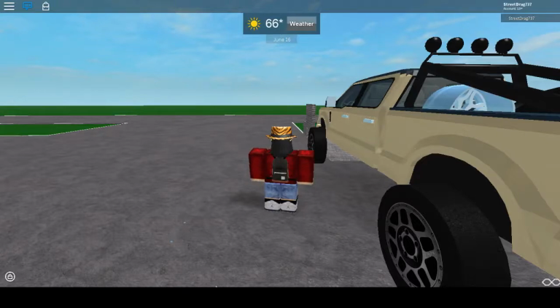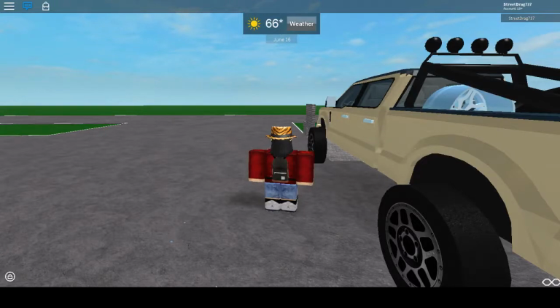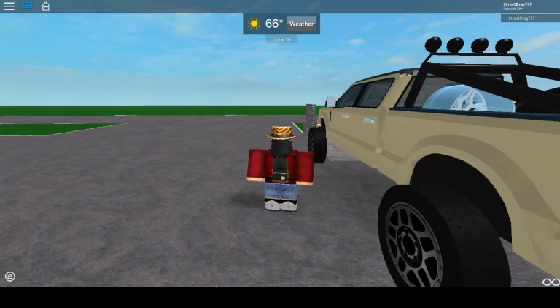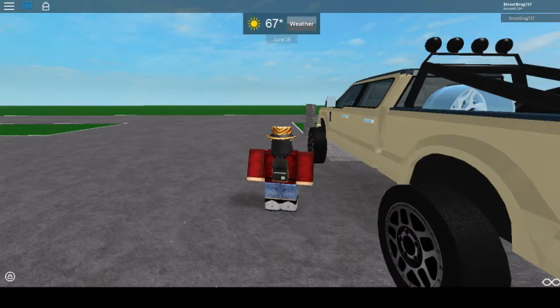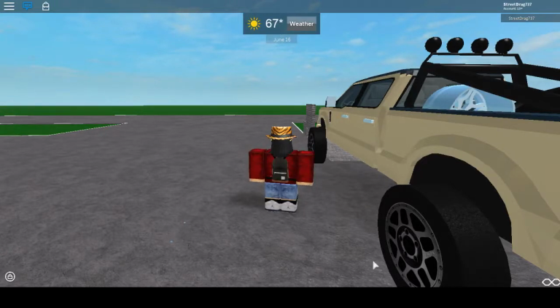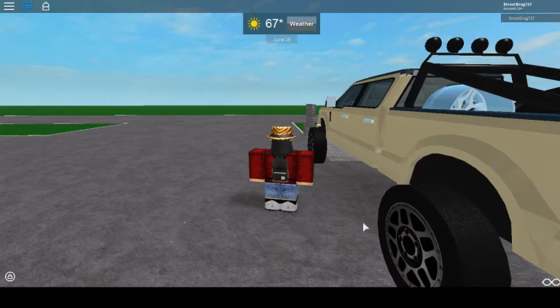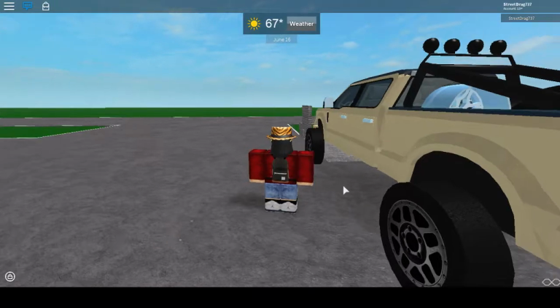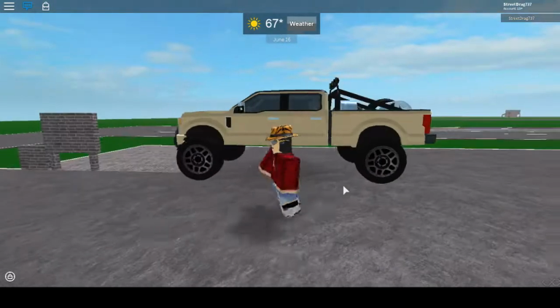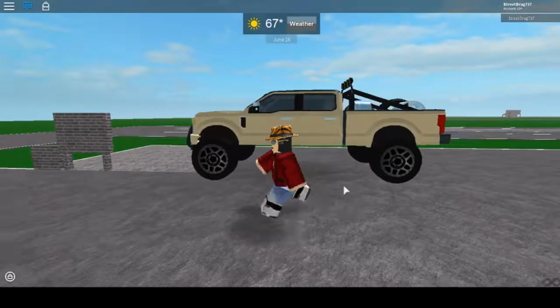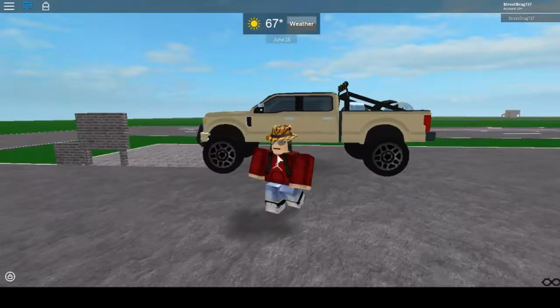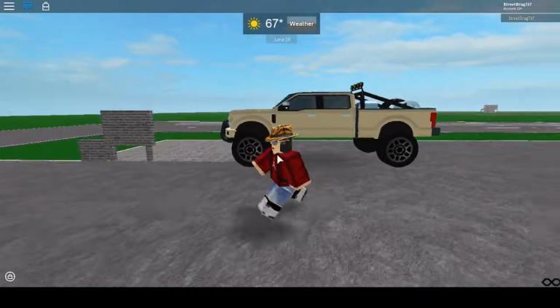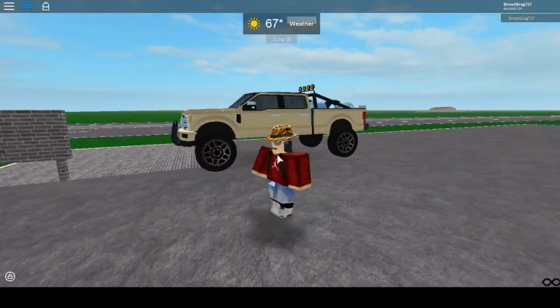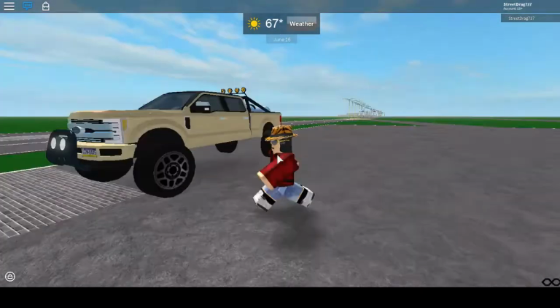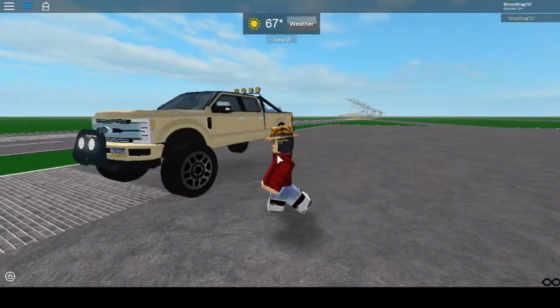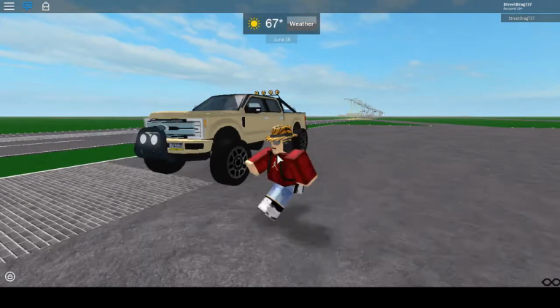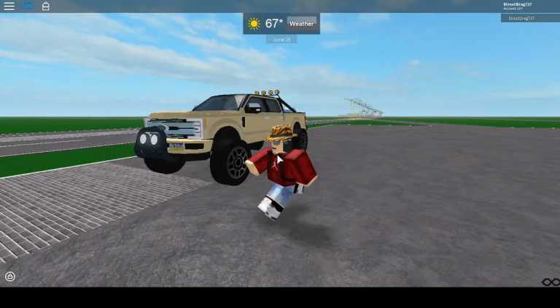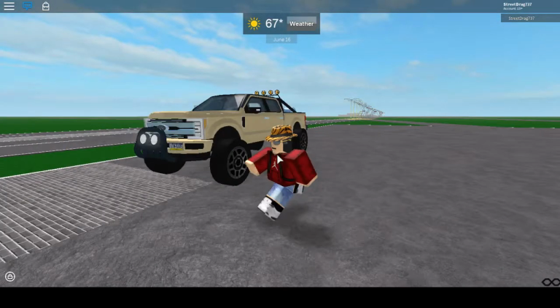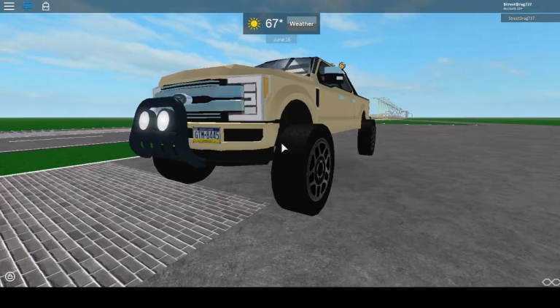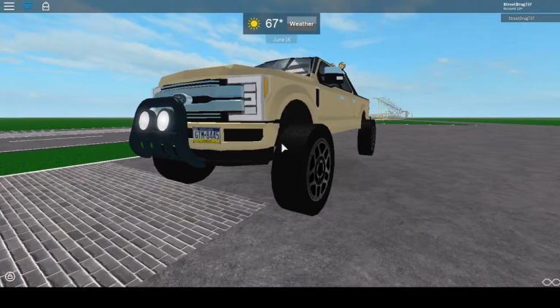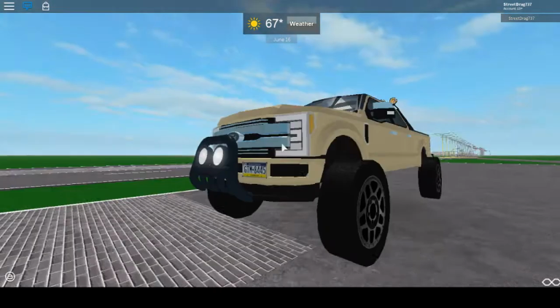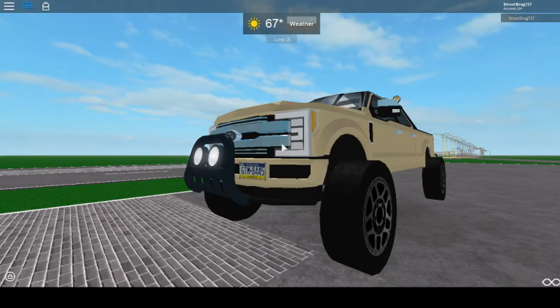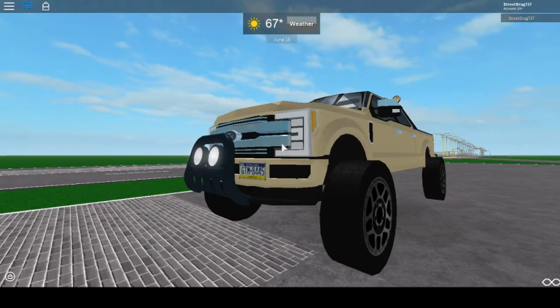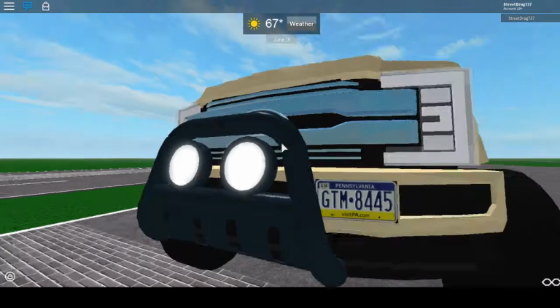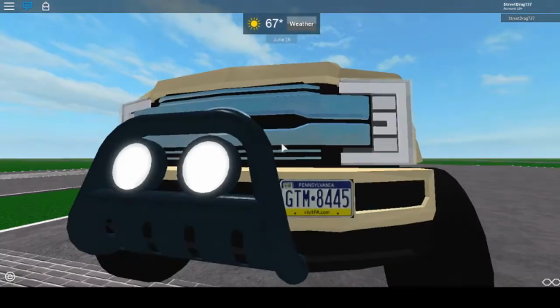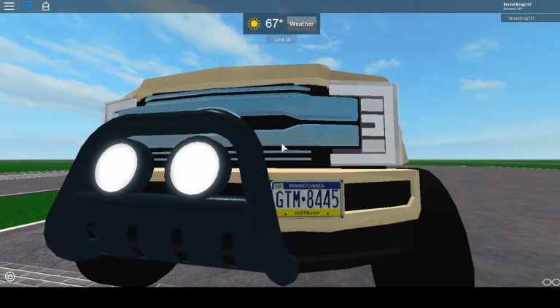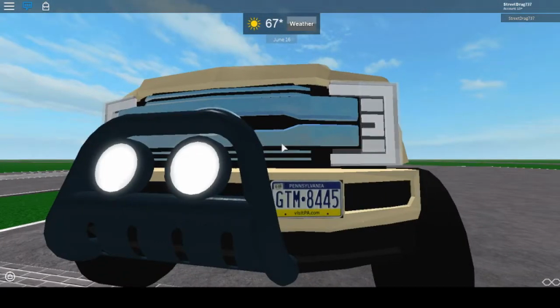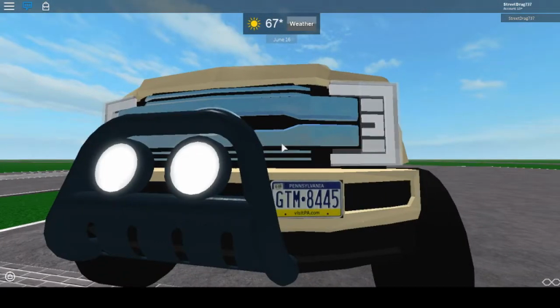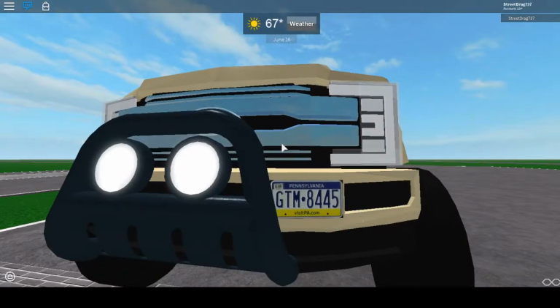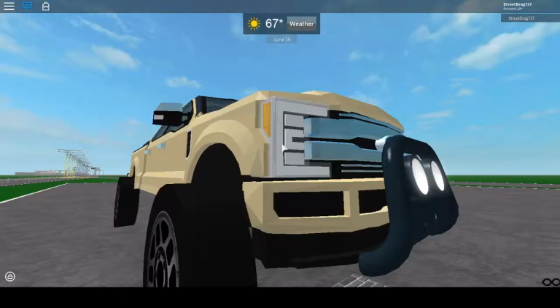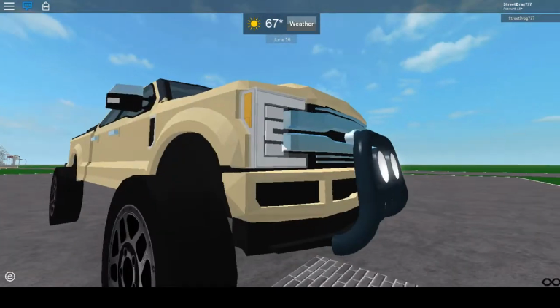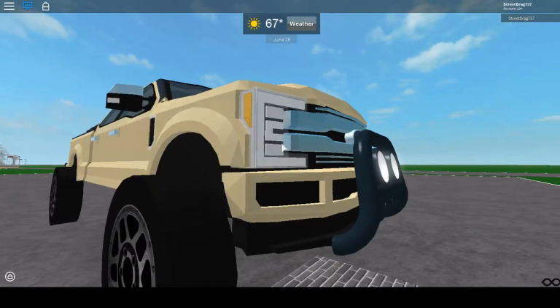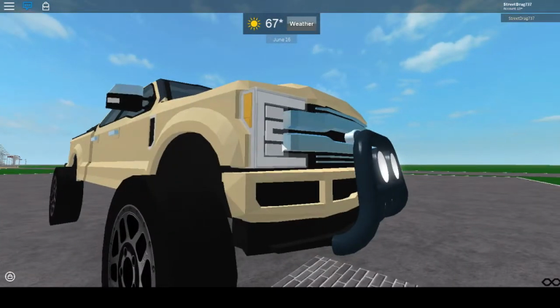What's up you guys, today I am getting your guys' opinion basically on a truck that I built.